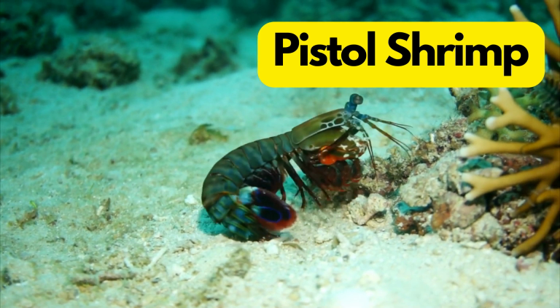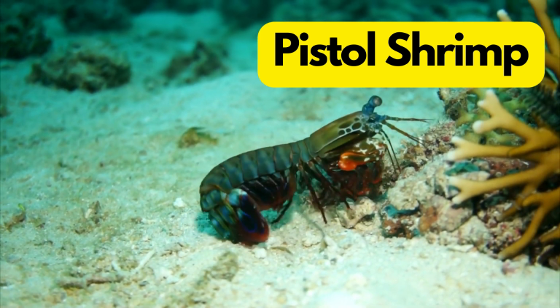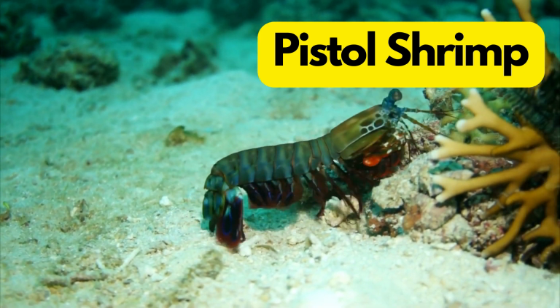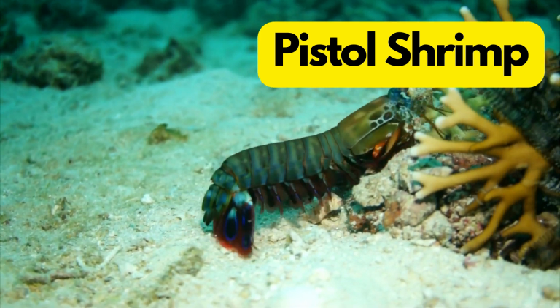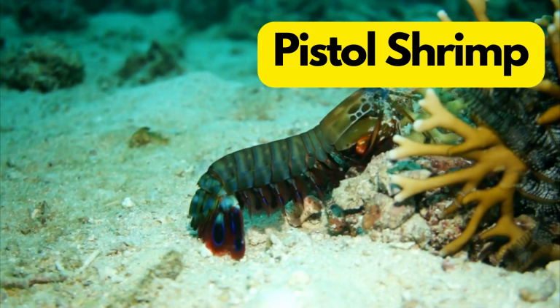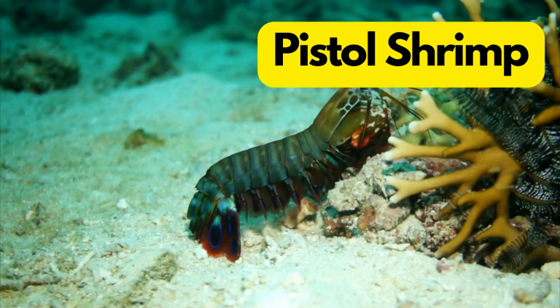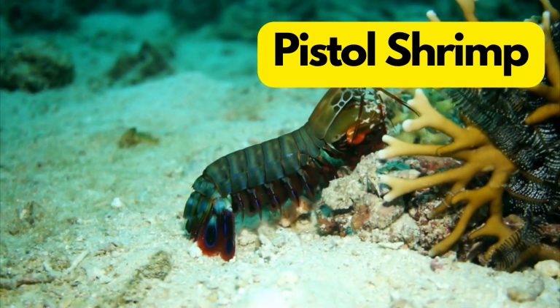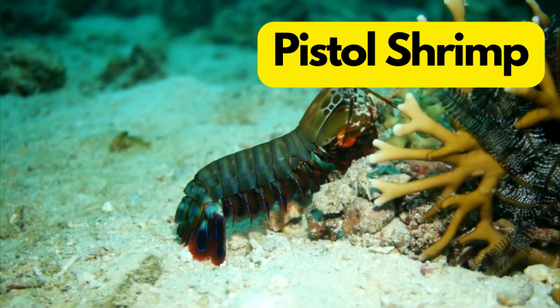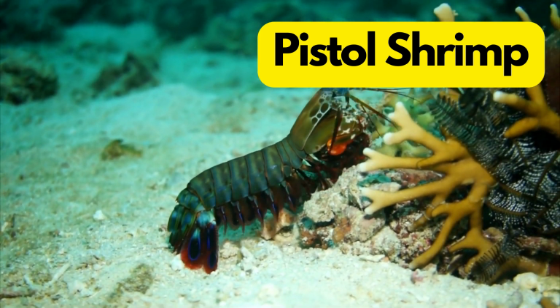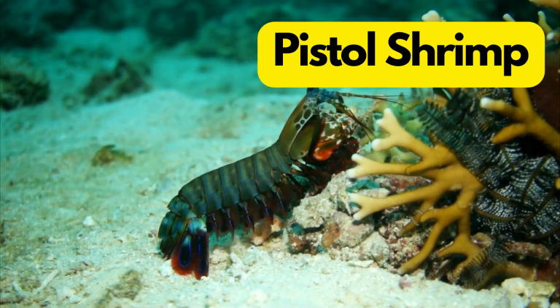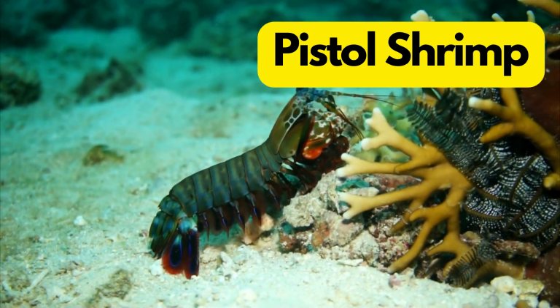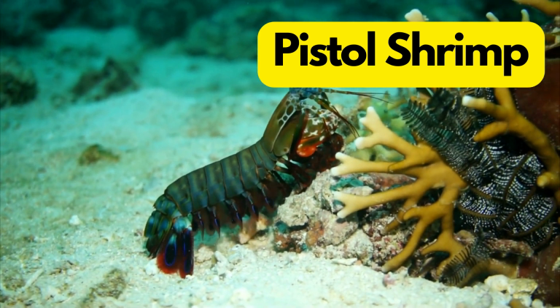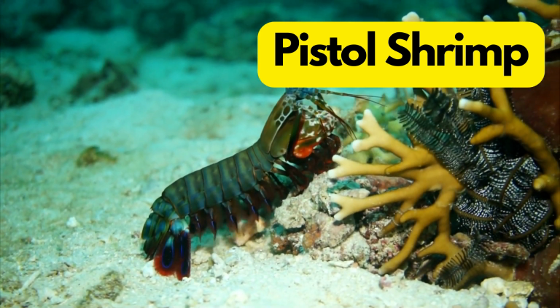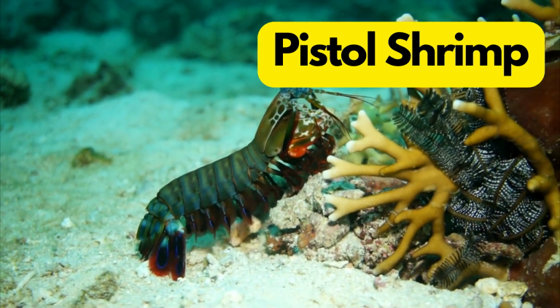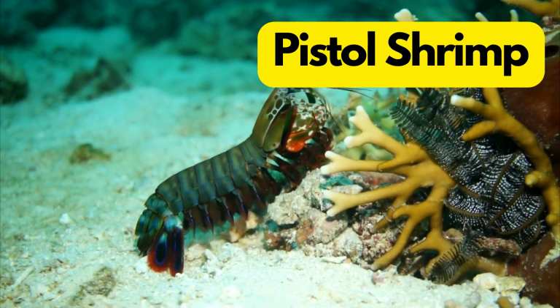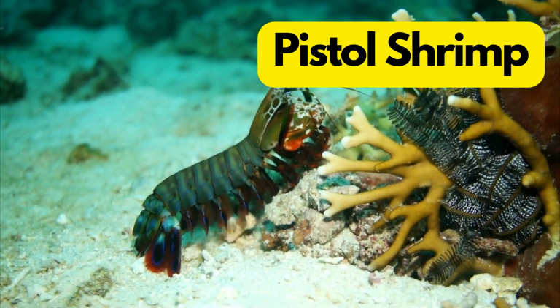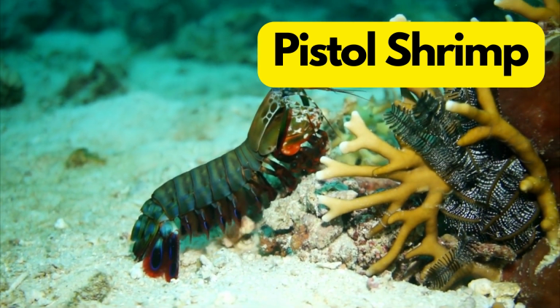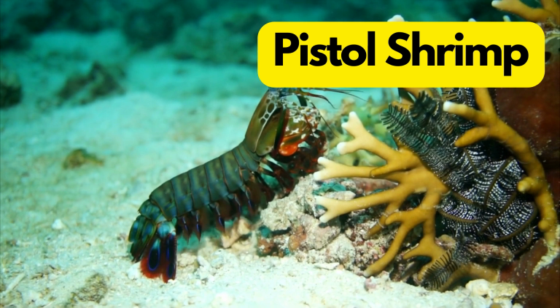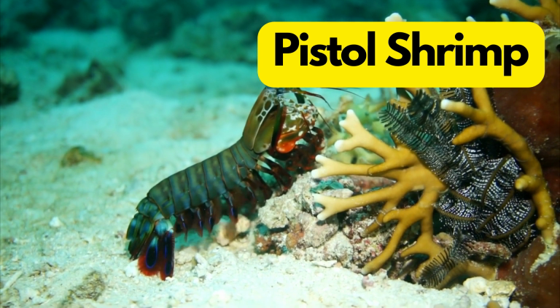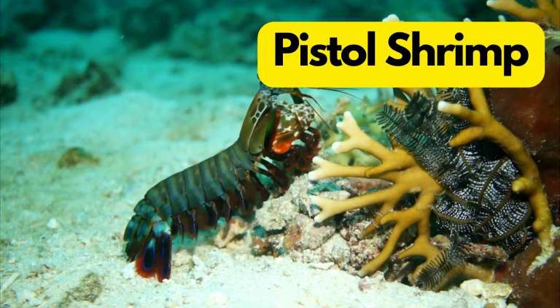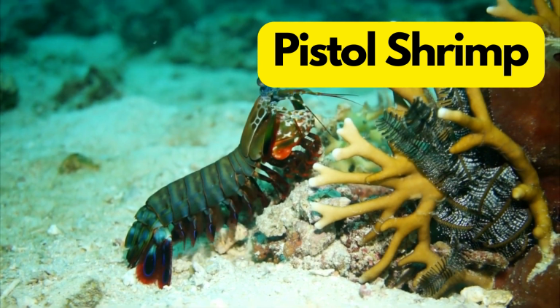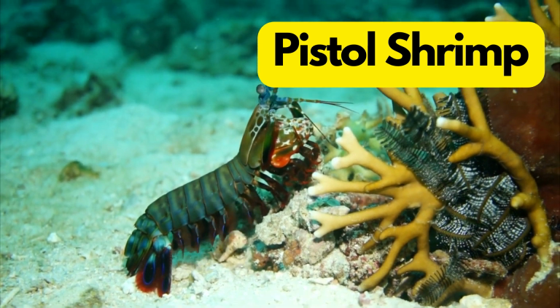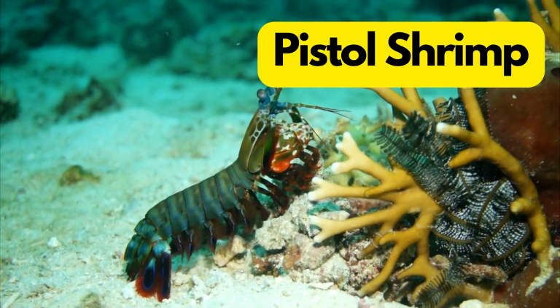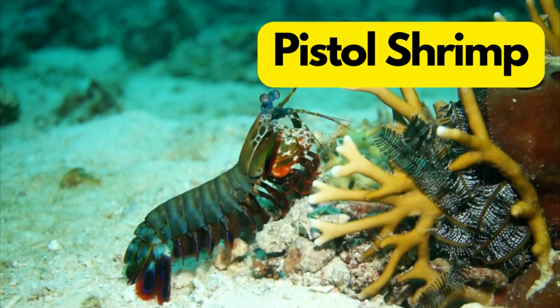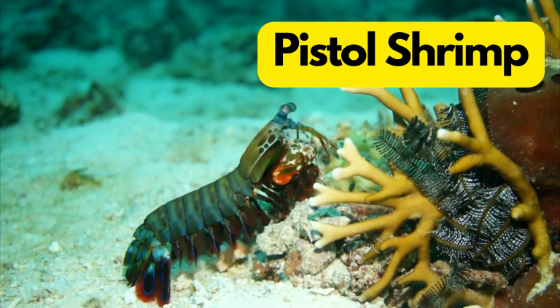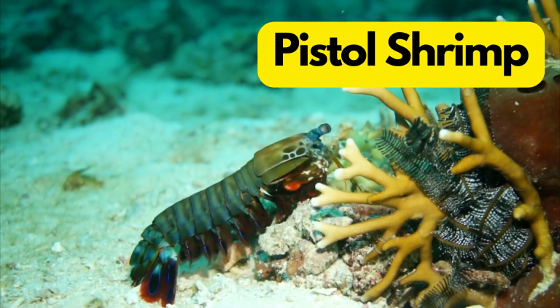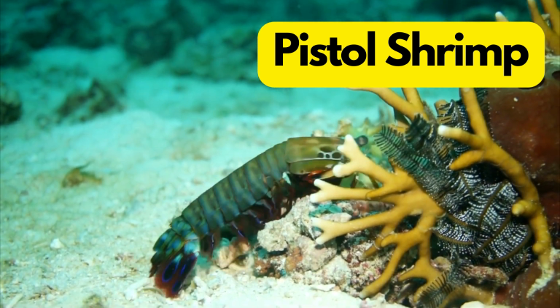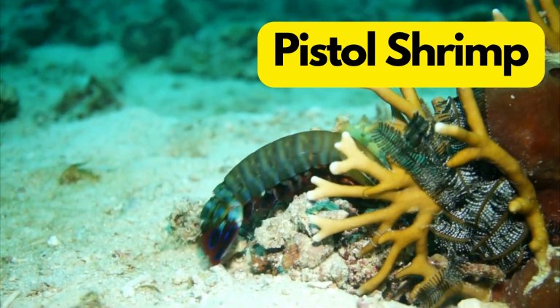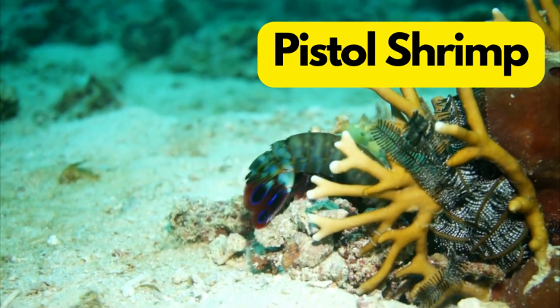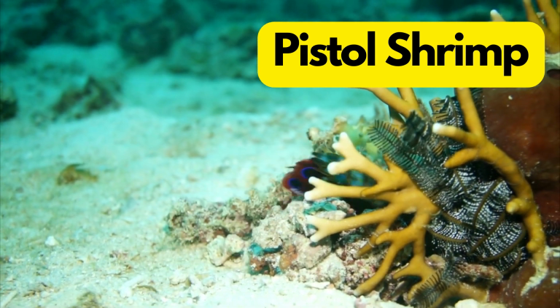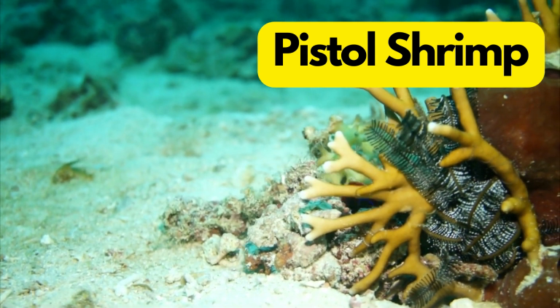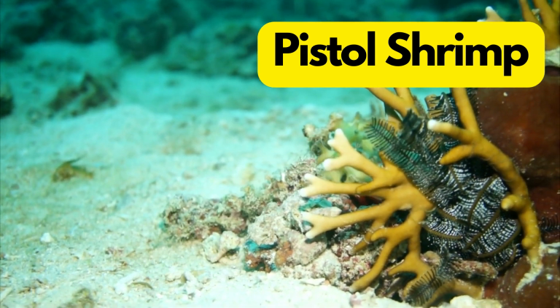P for Pistol Shrimp. Pistol Shrimp are like the engineers of the ocean, creating sonic booms with their claws. They can stun prey with their powerful snaps.